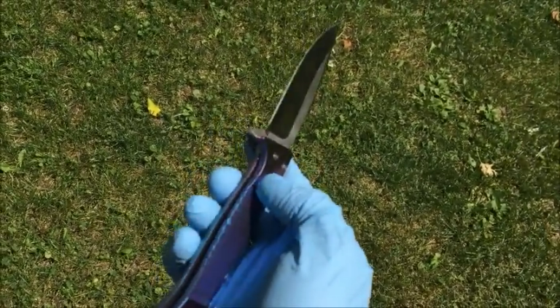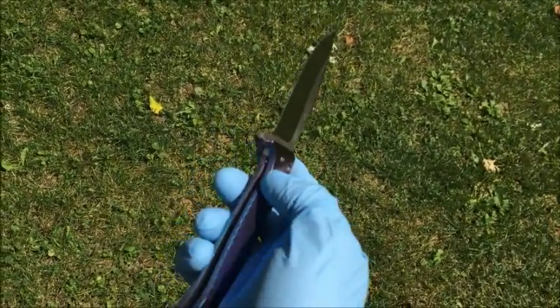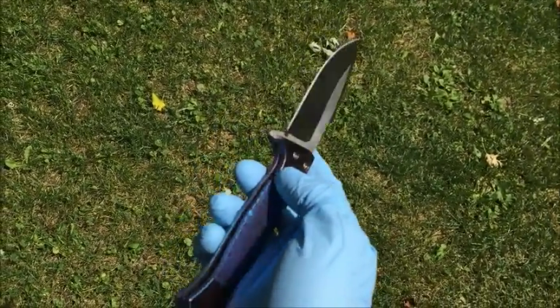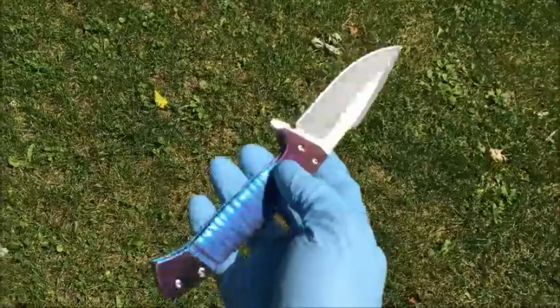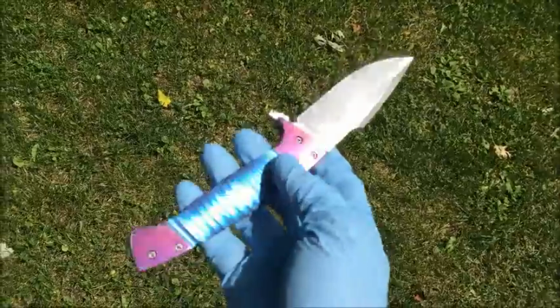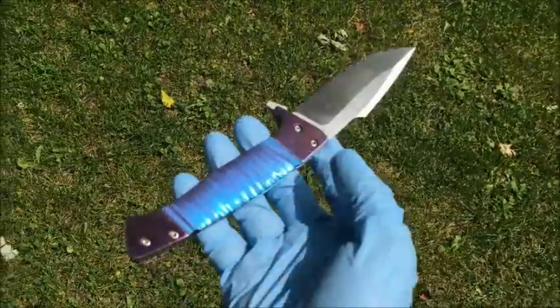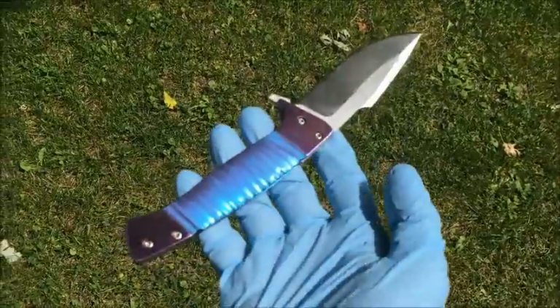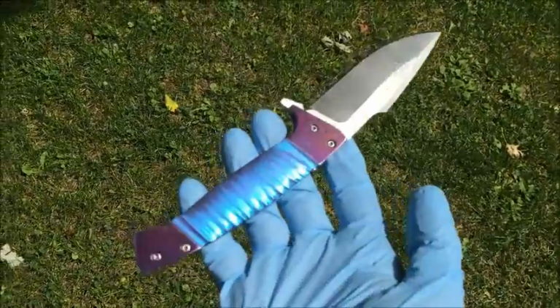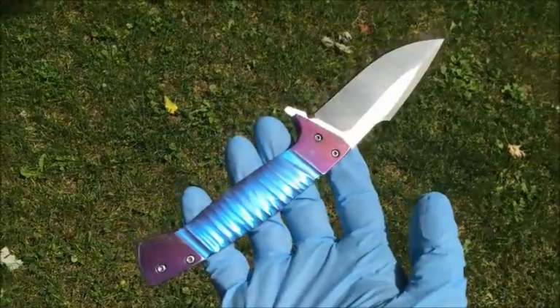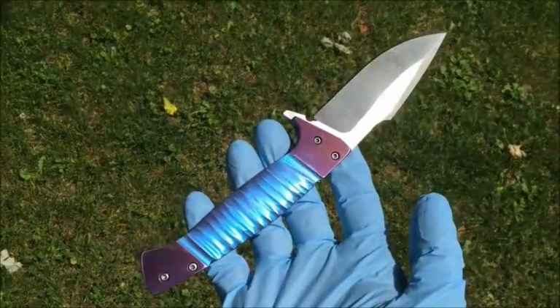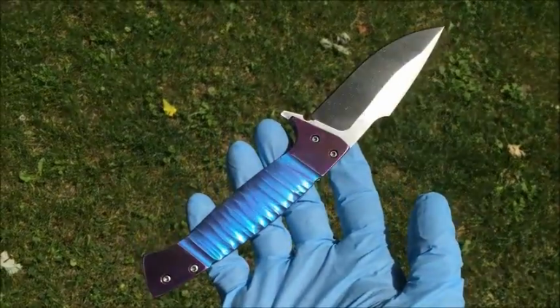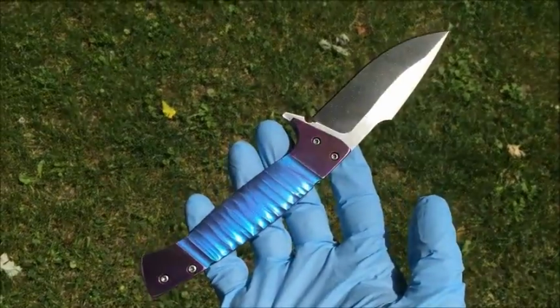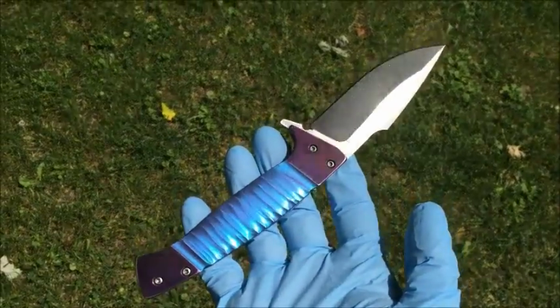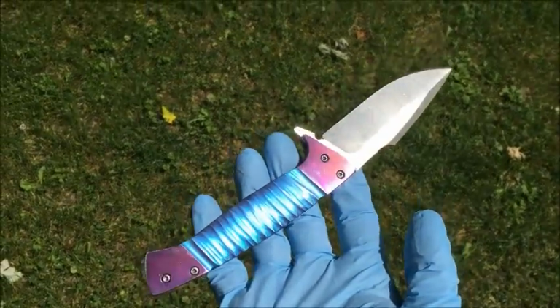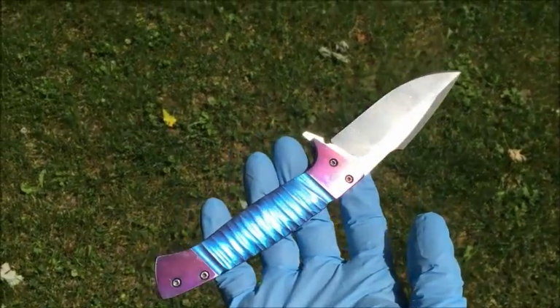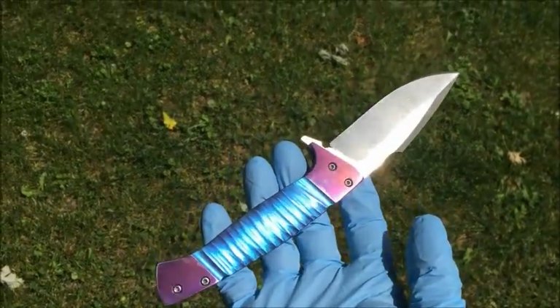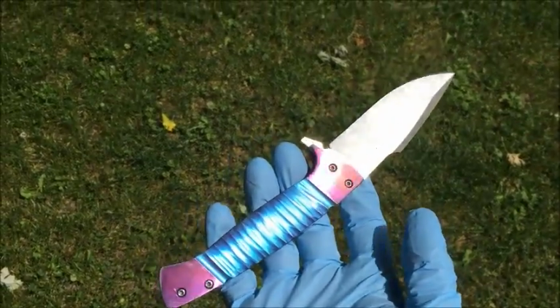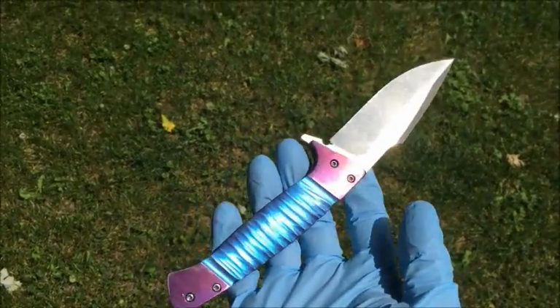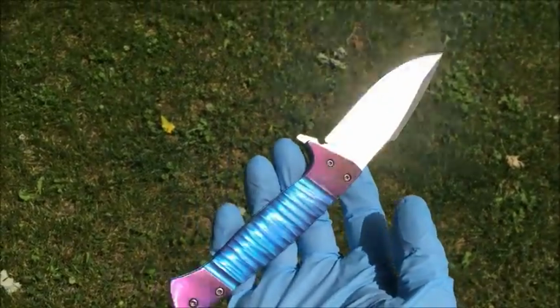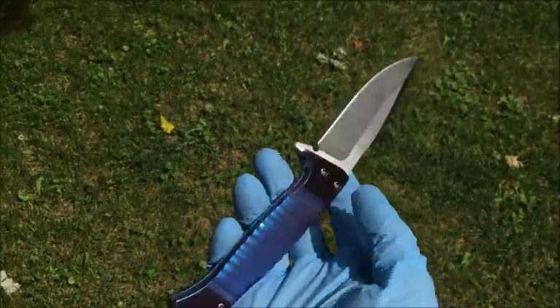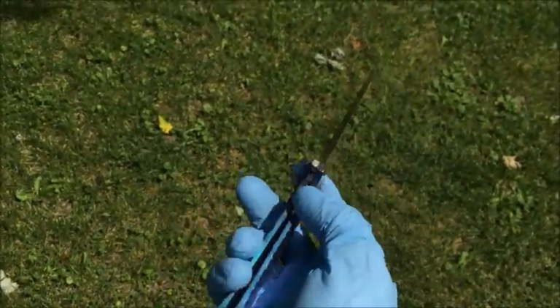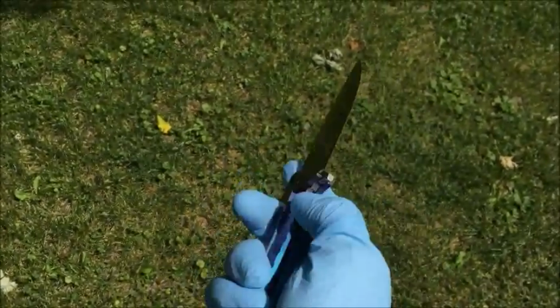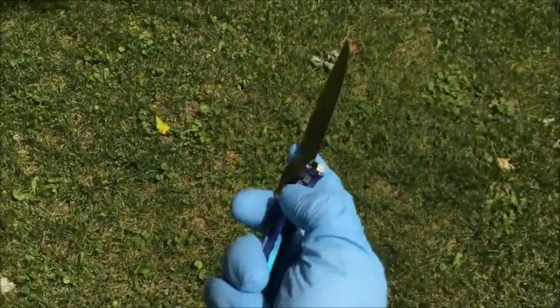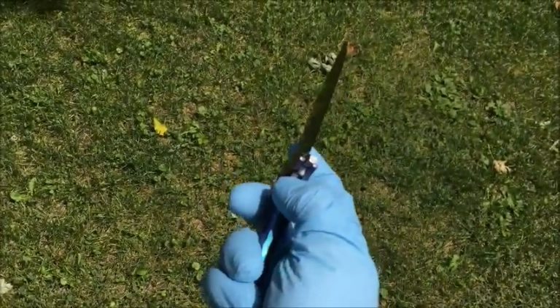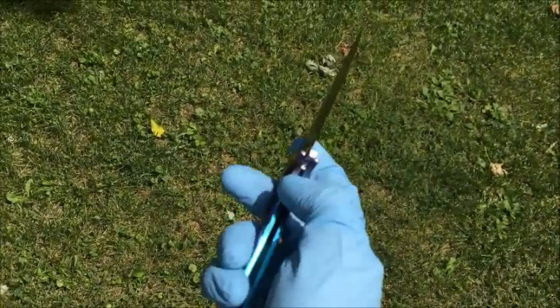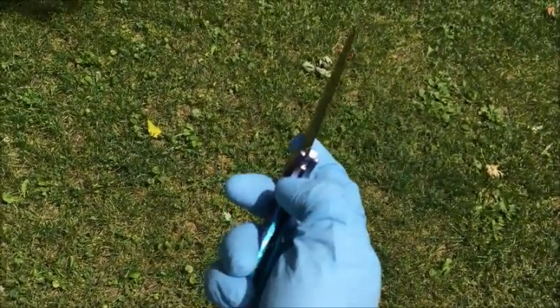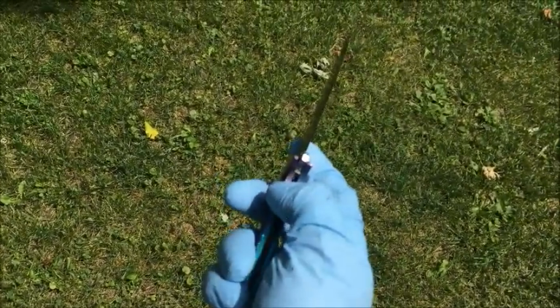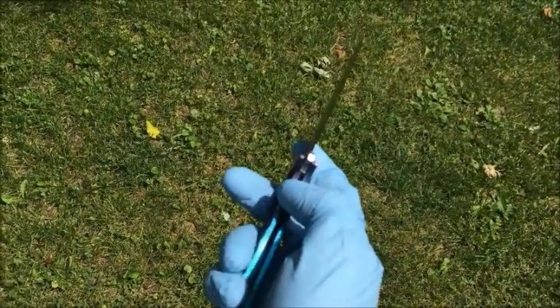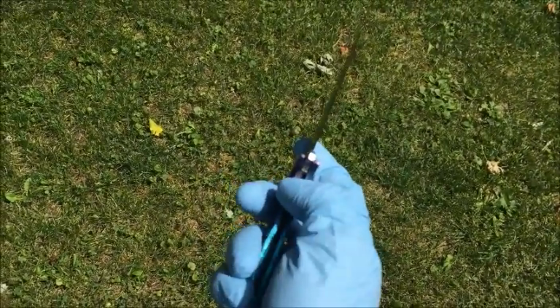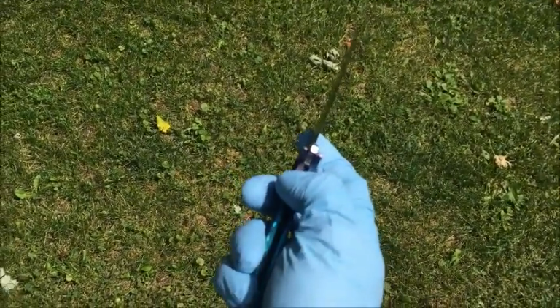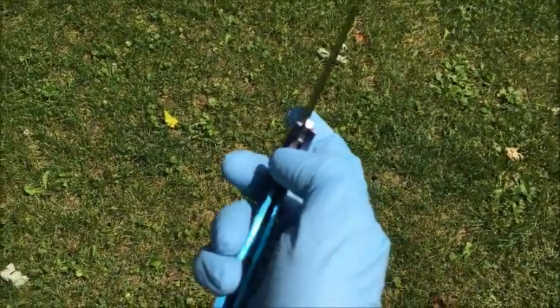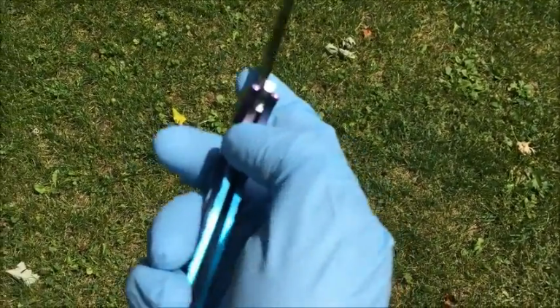I also did some carbonizing on this lock face, which I'm going to be doing with all my knives. That way it doesn't stick on you.